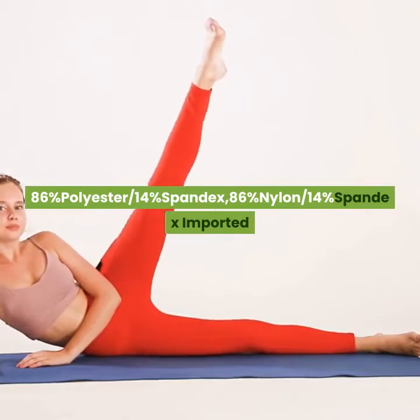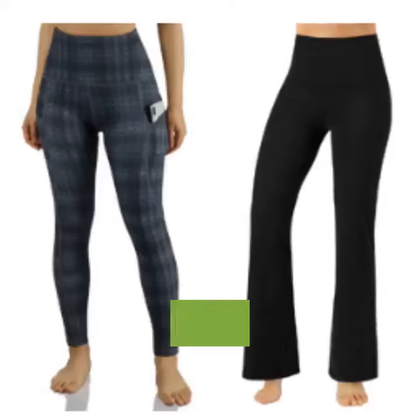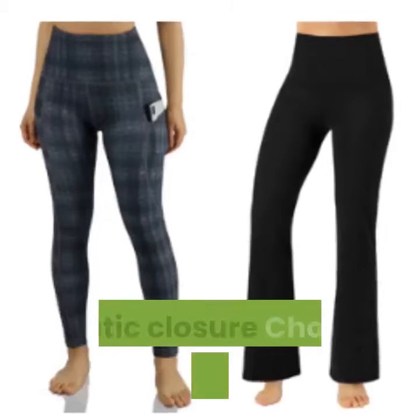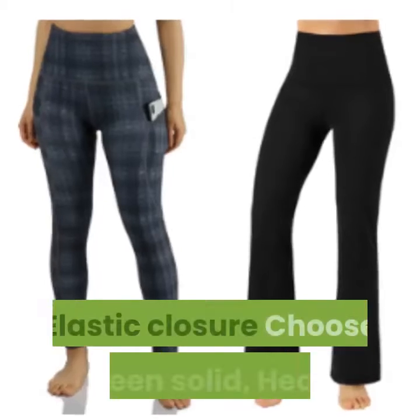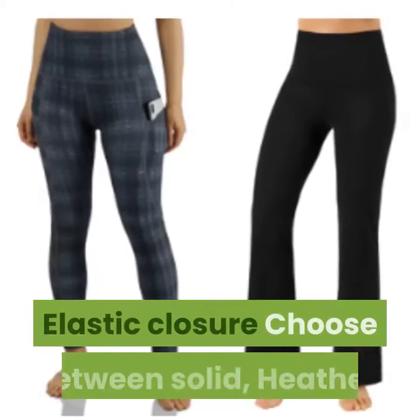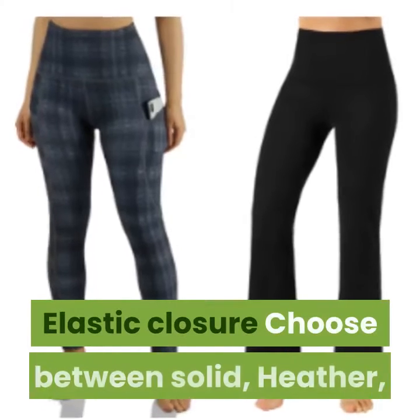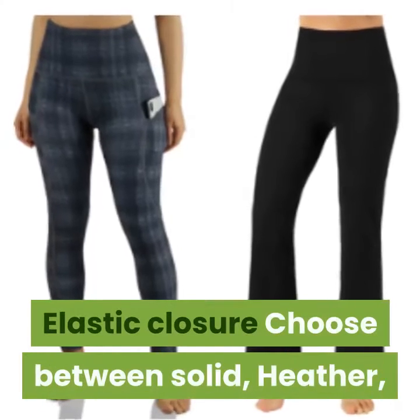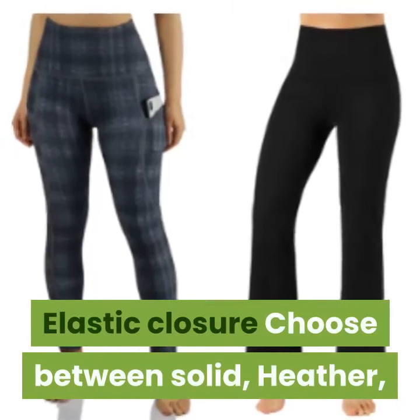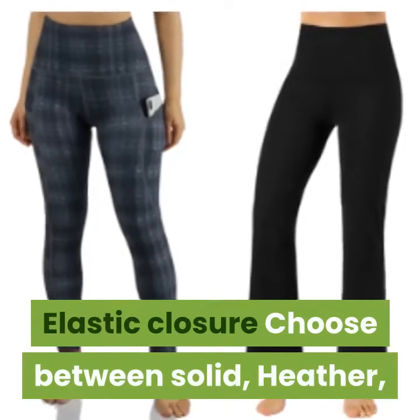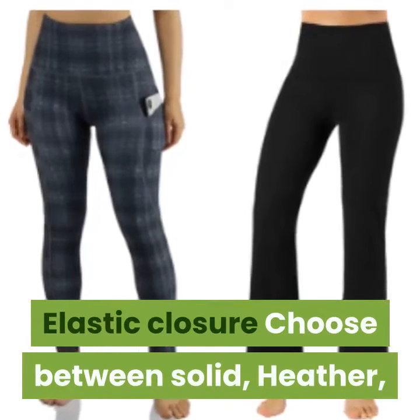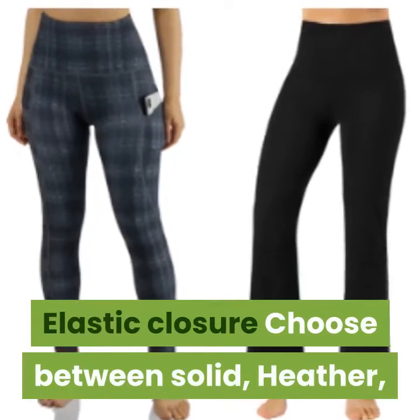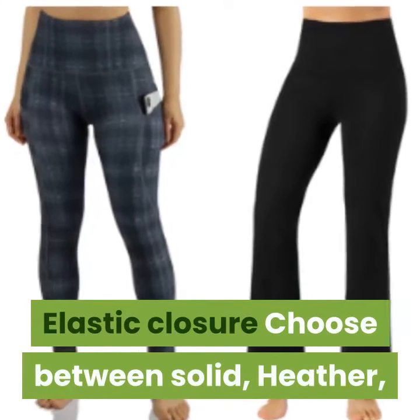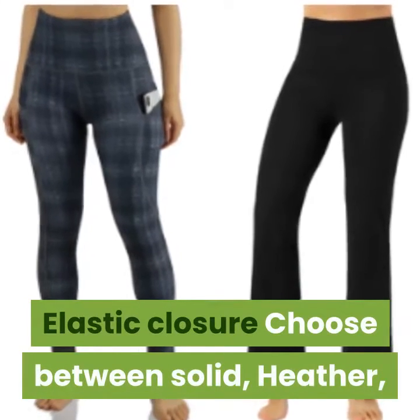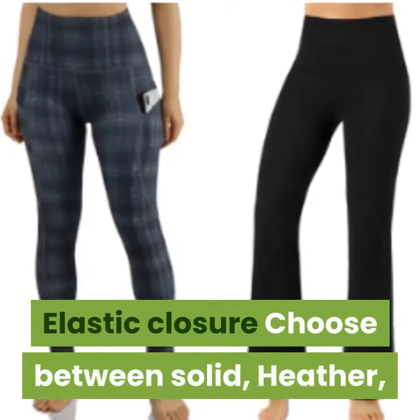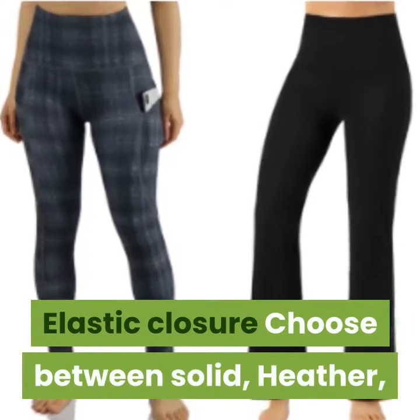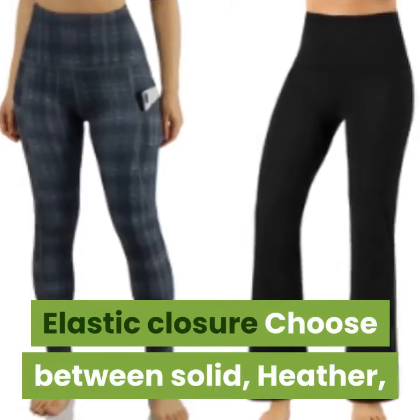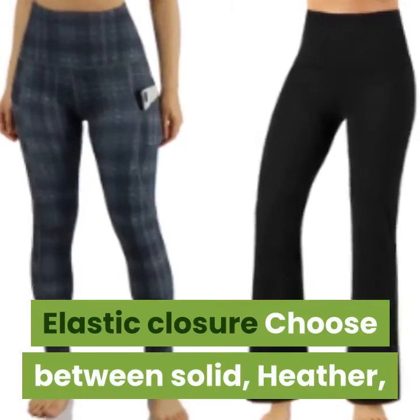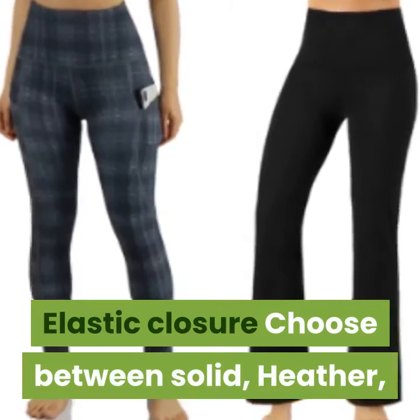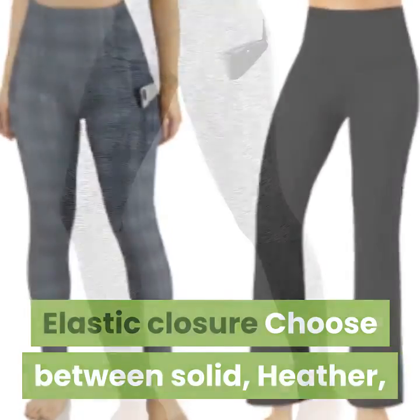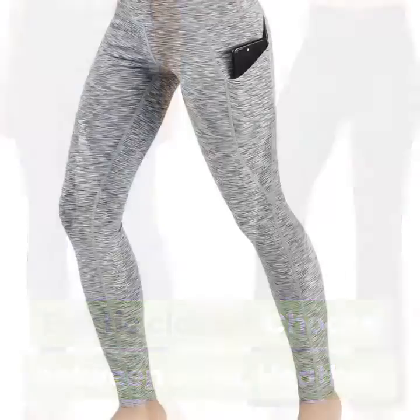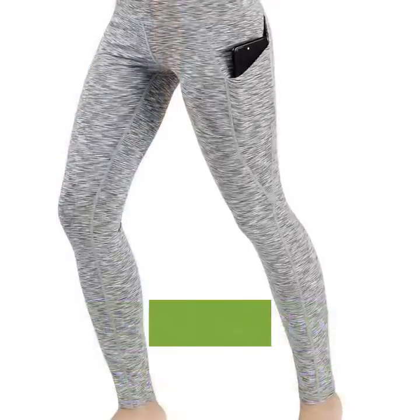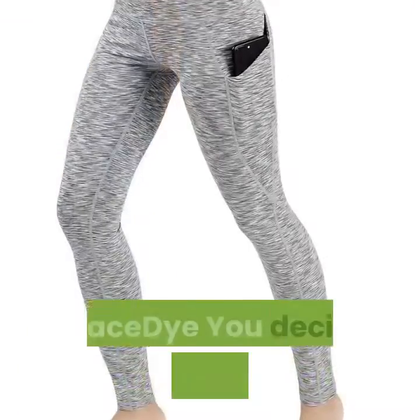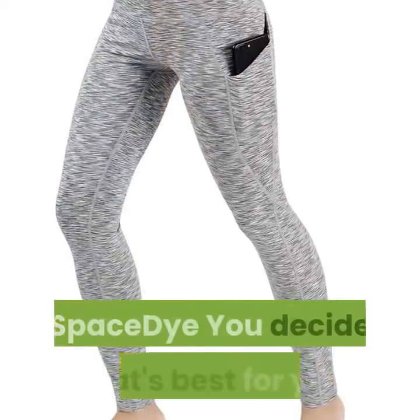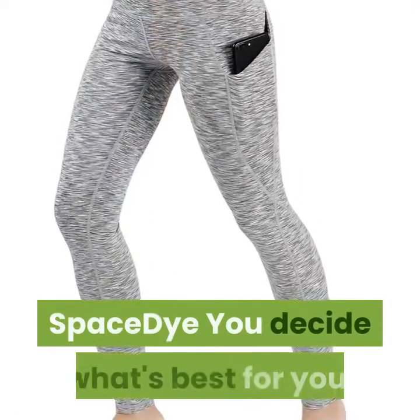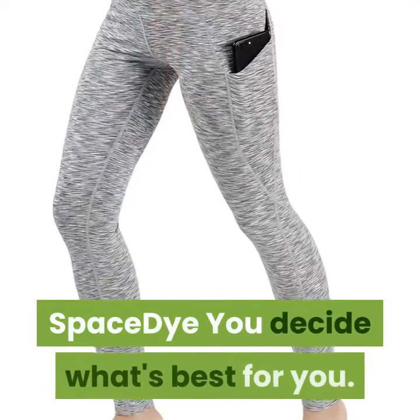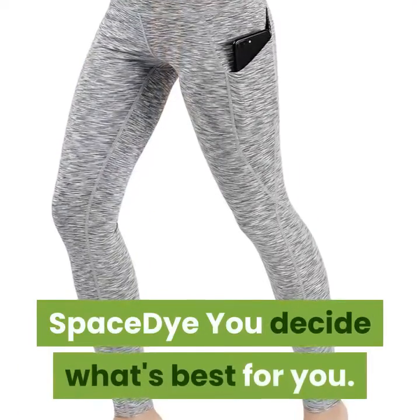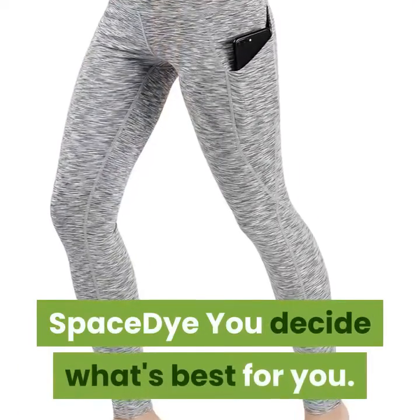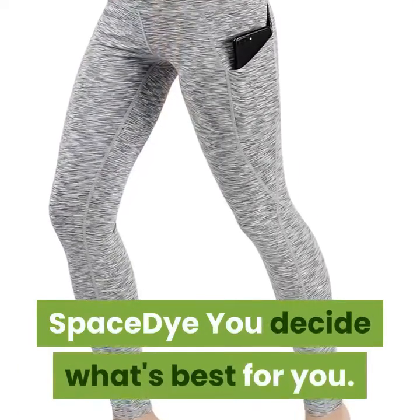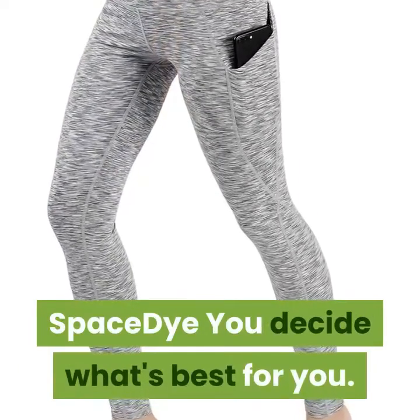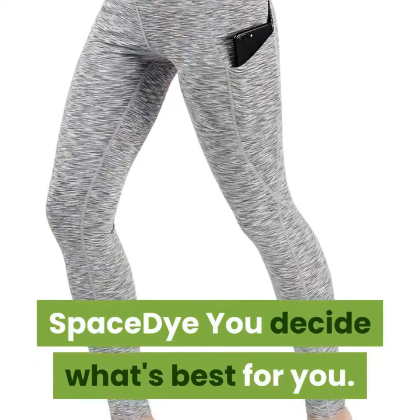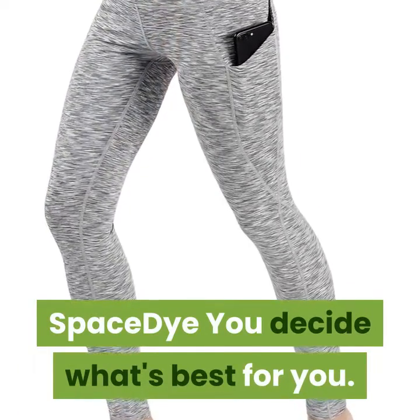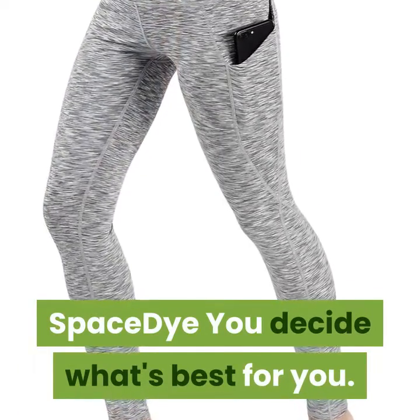Elastic closure. Choose between solid, heather, or space dye — you decide what's best for you.